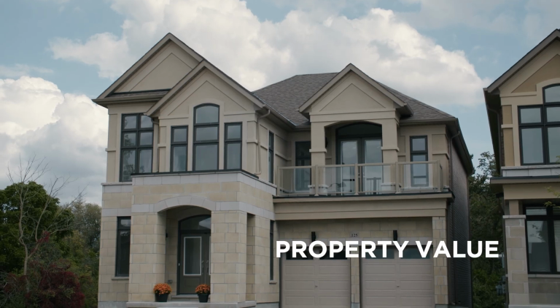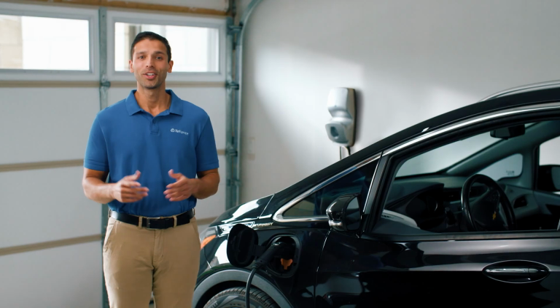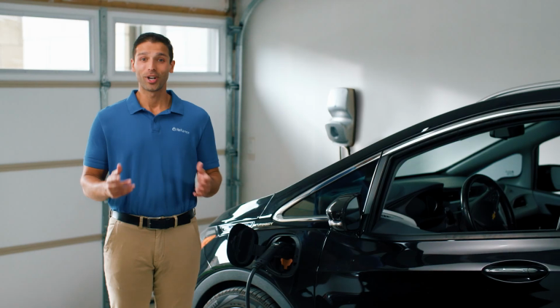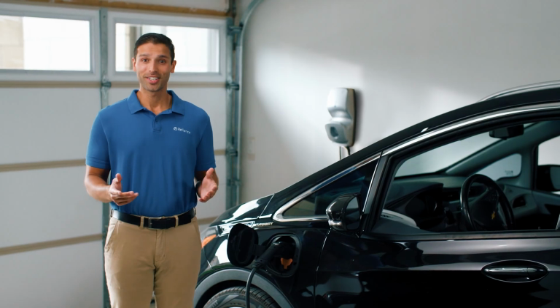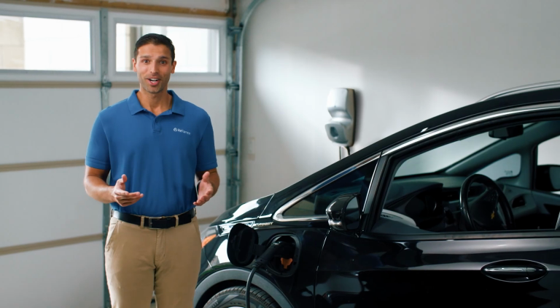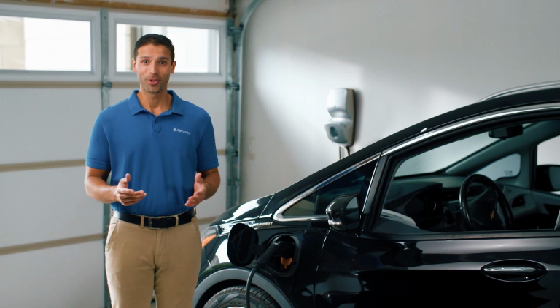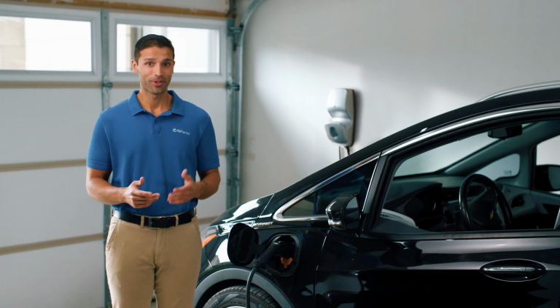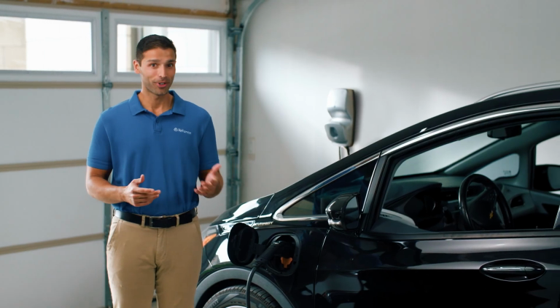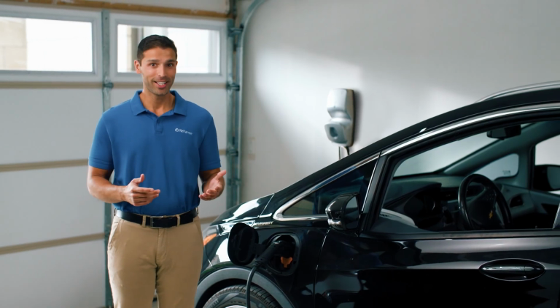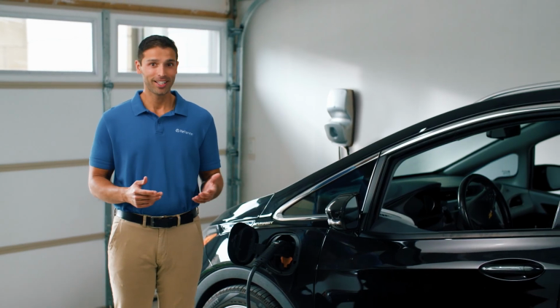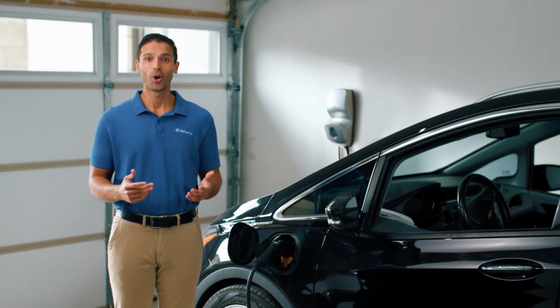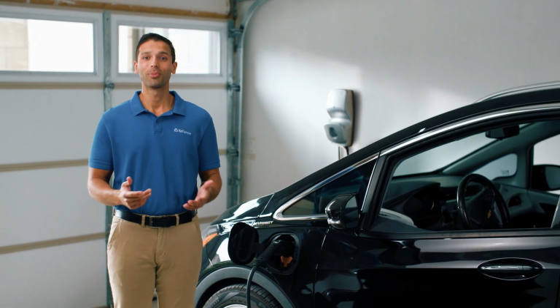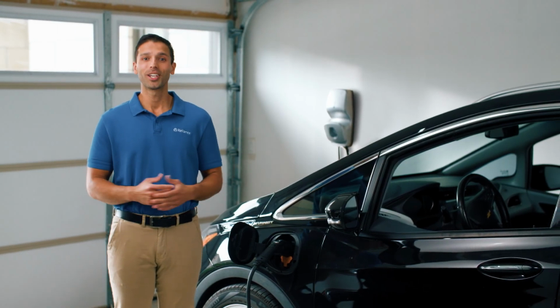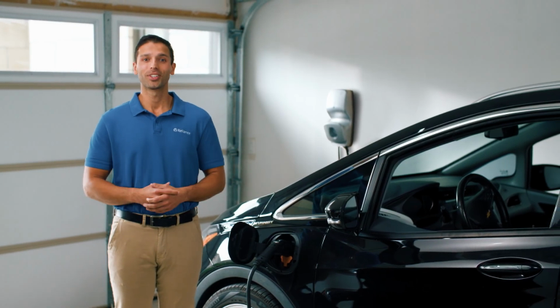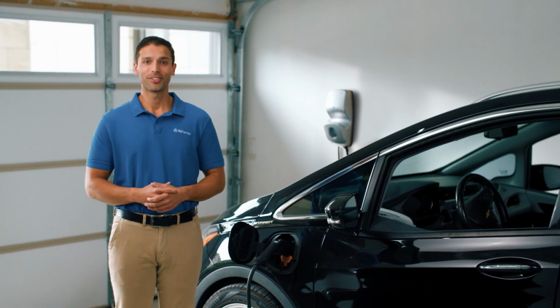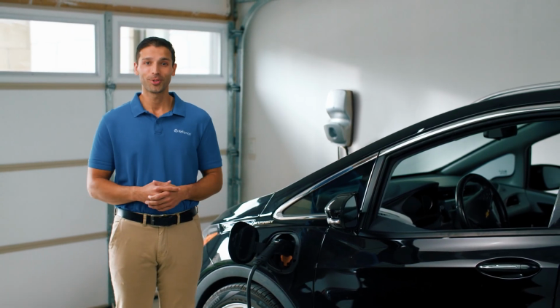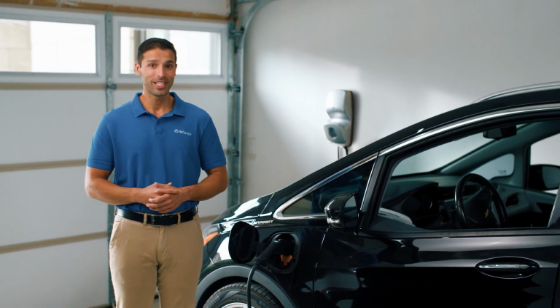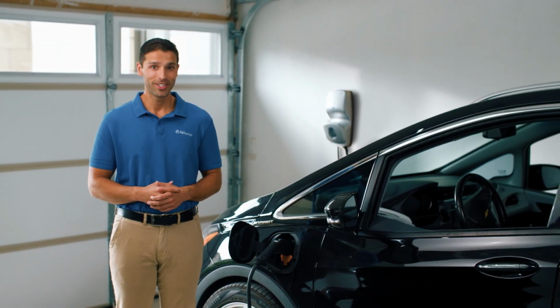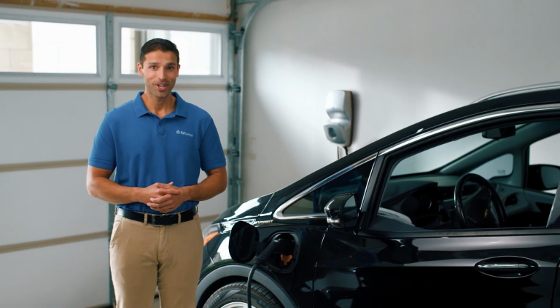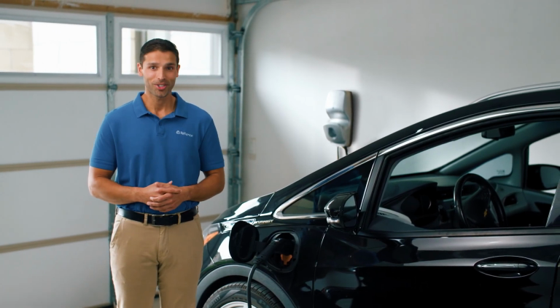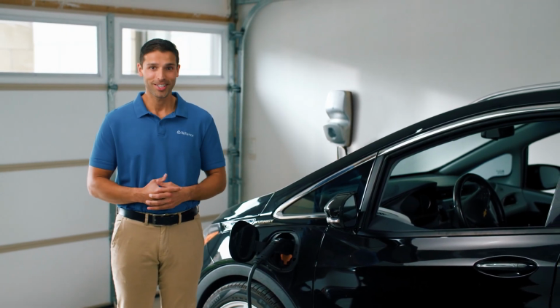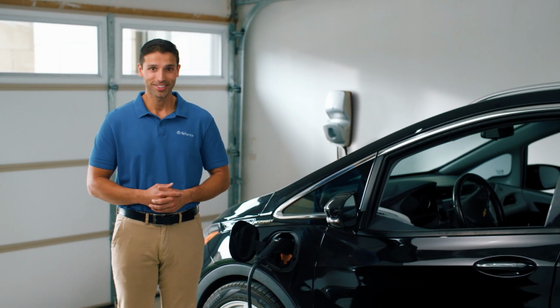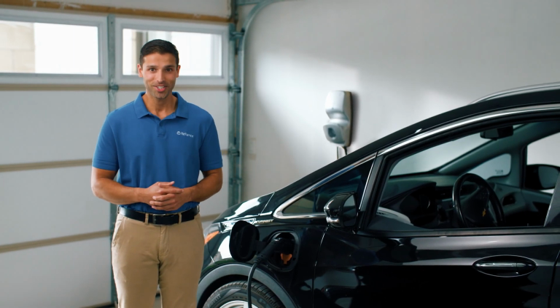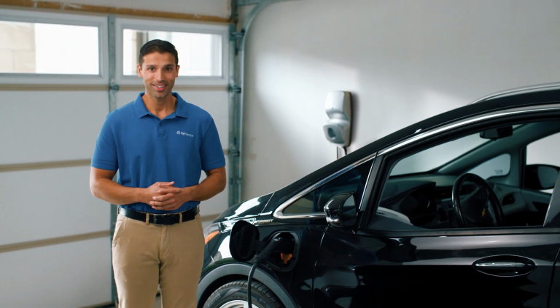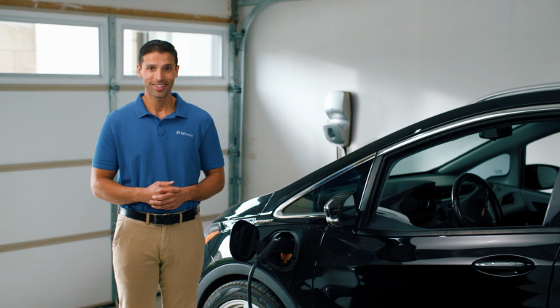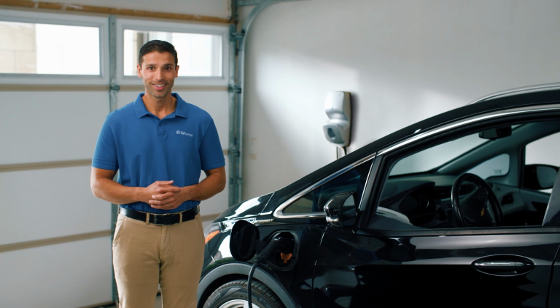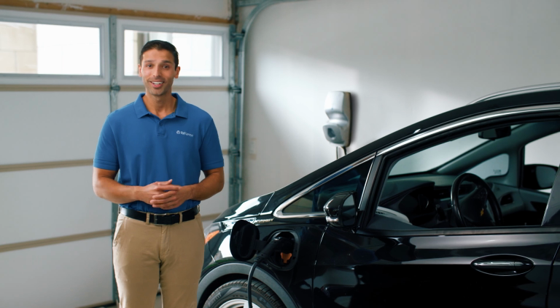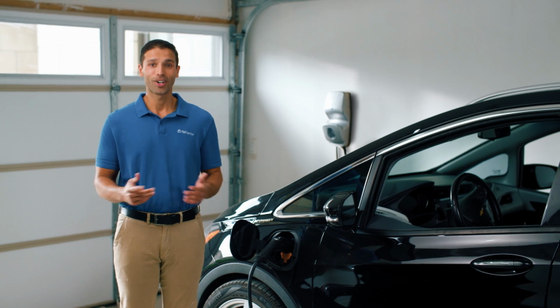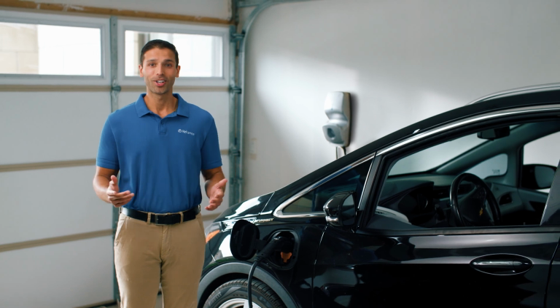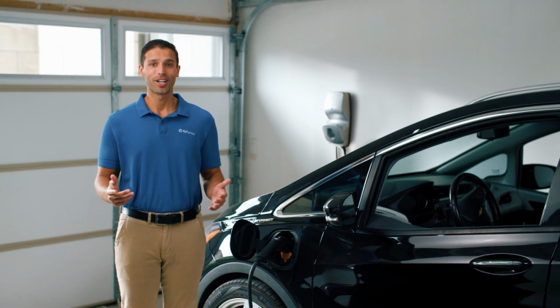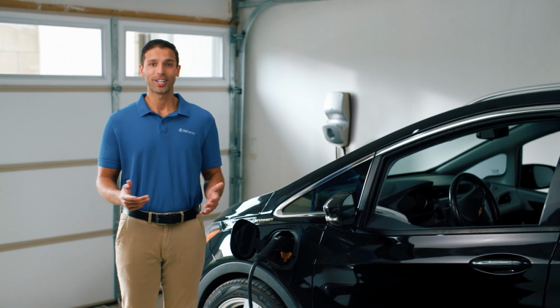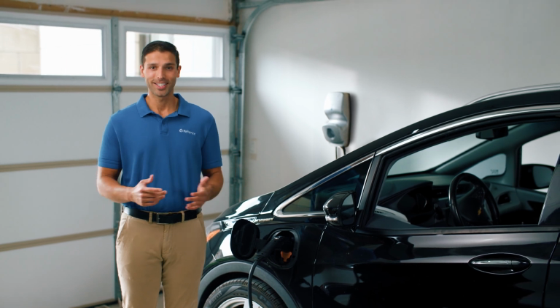Ready to start with your free, no-obligation Level 2 EV charger consultation? Call on Reliance.